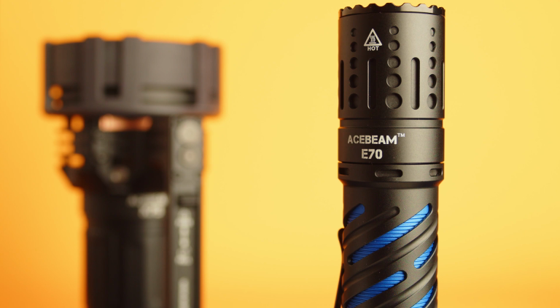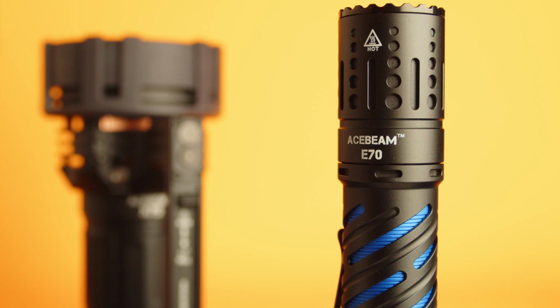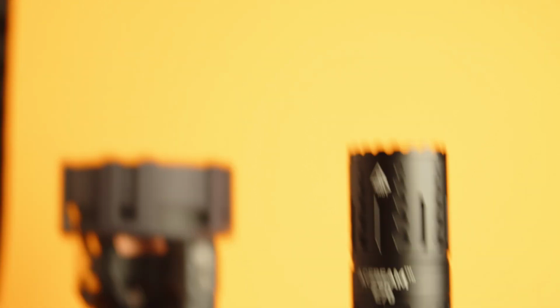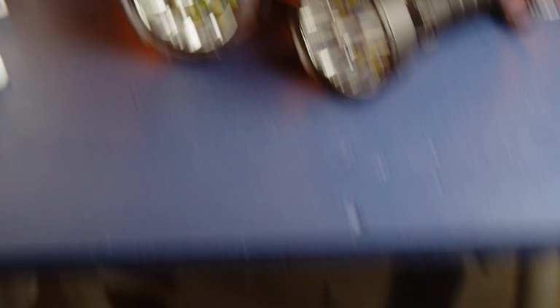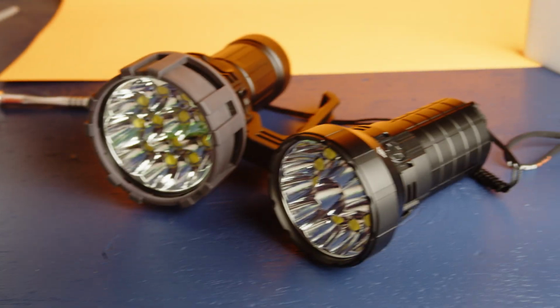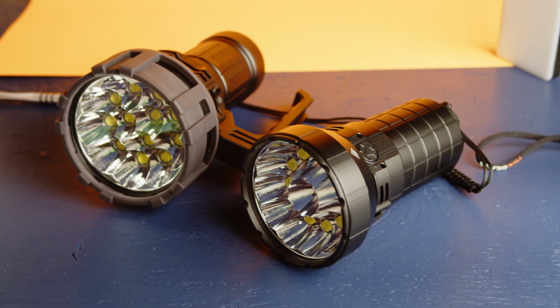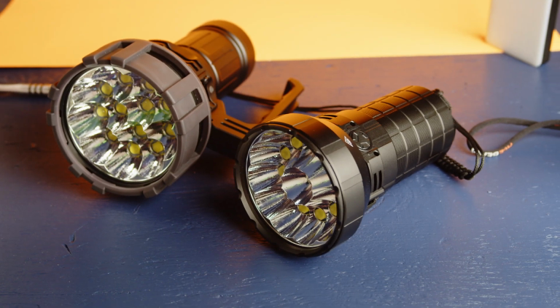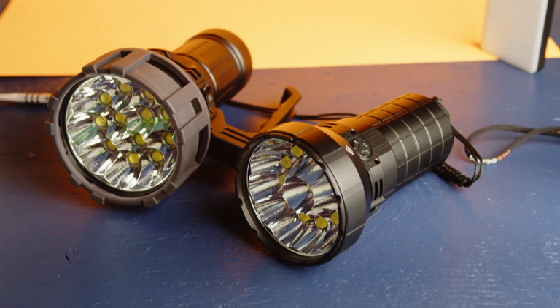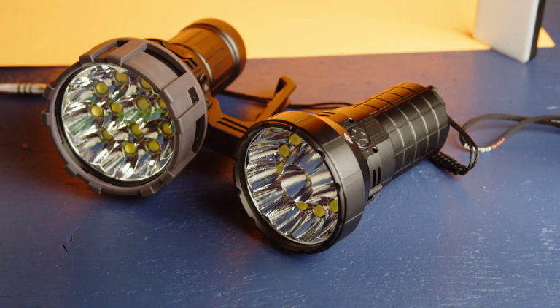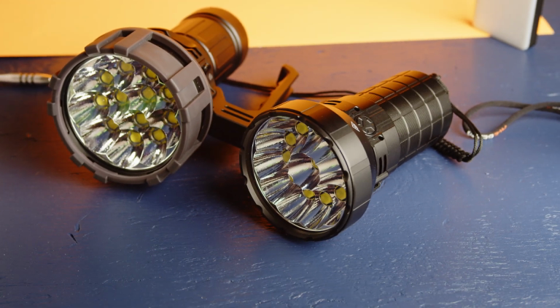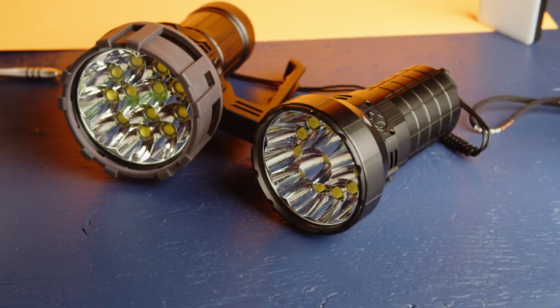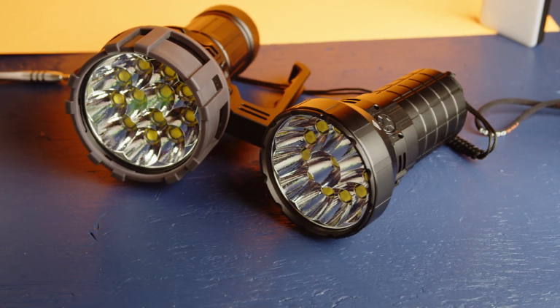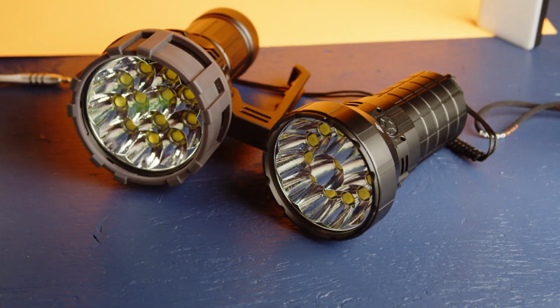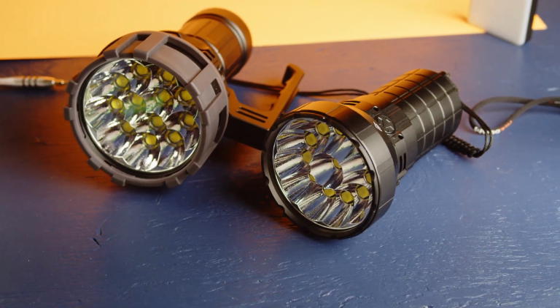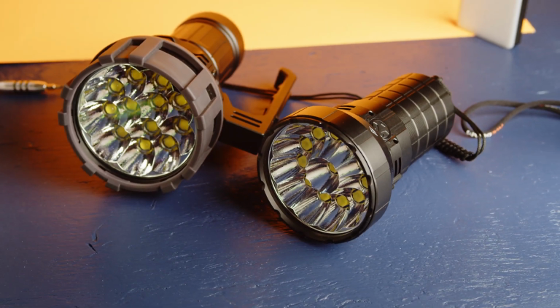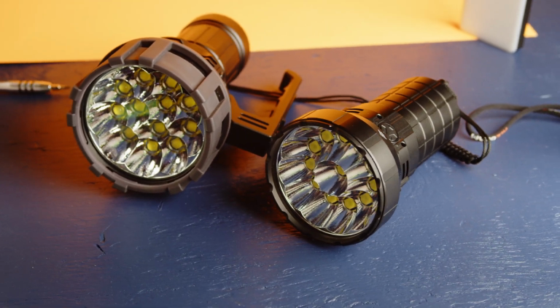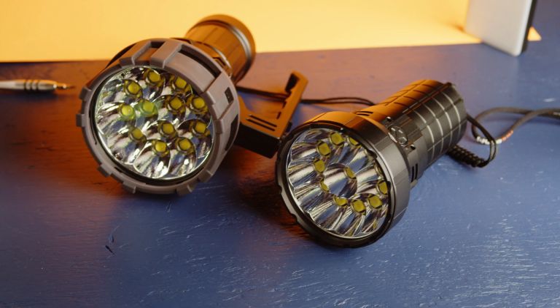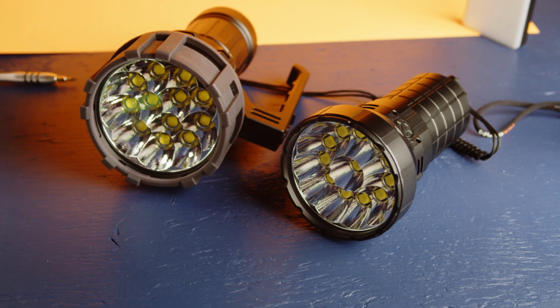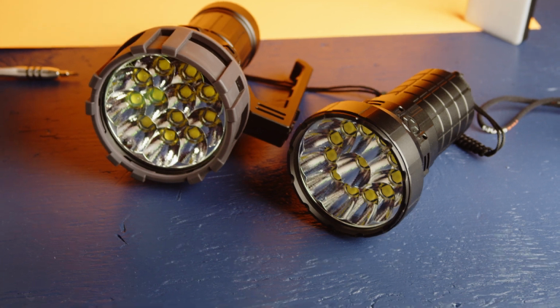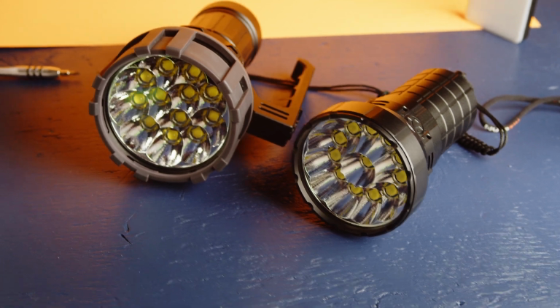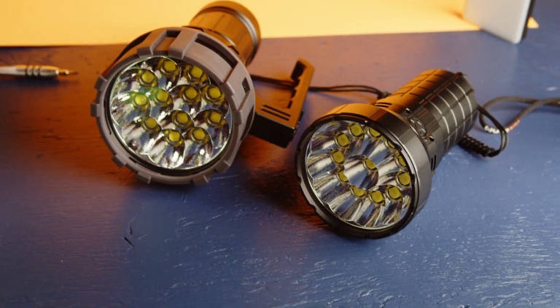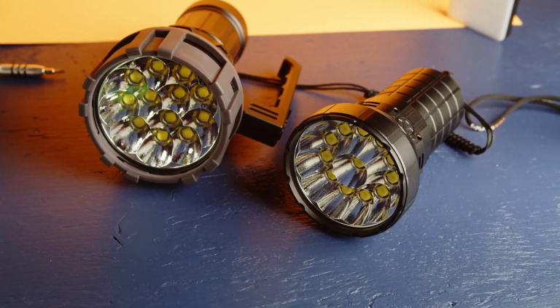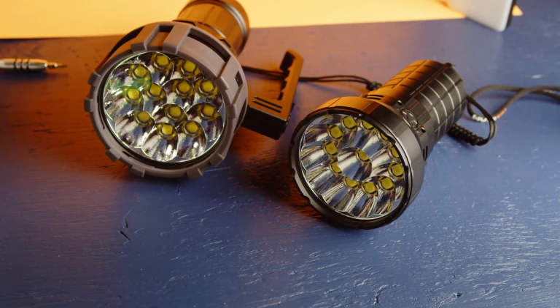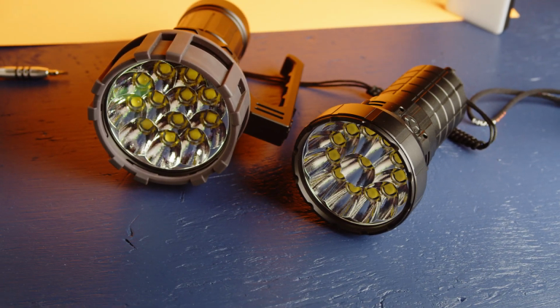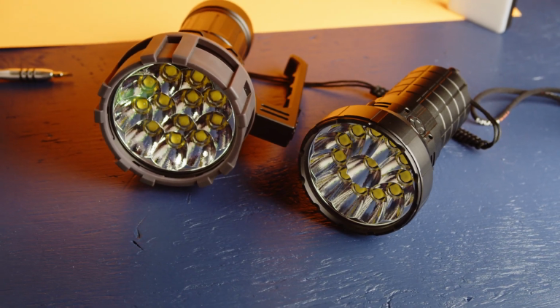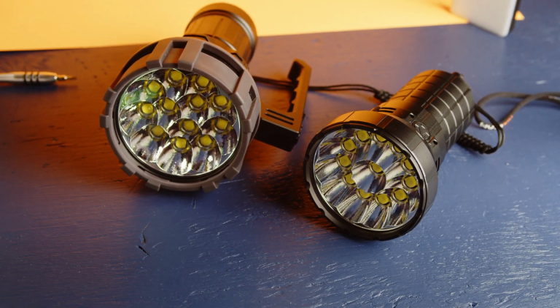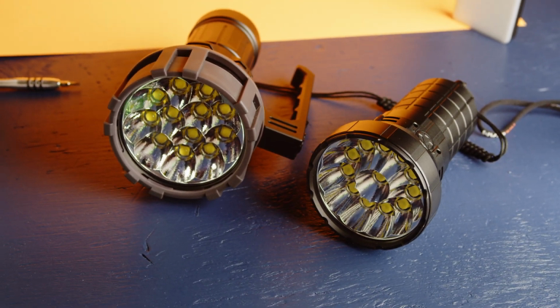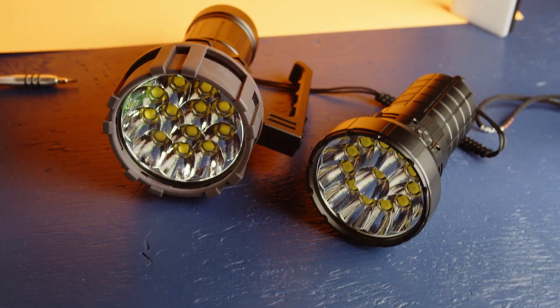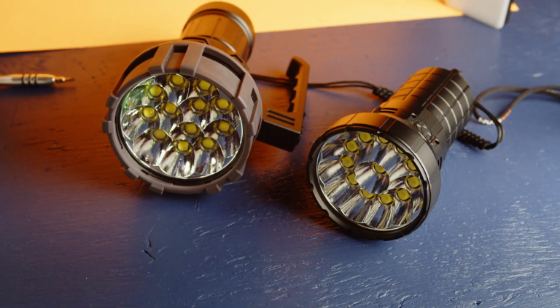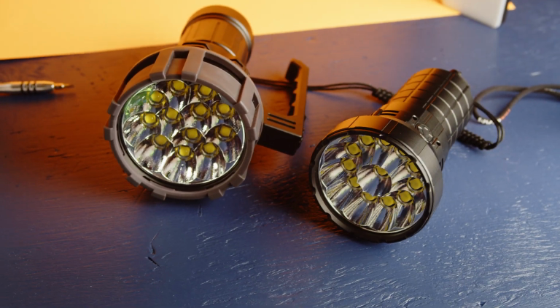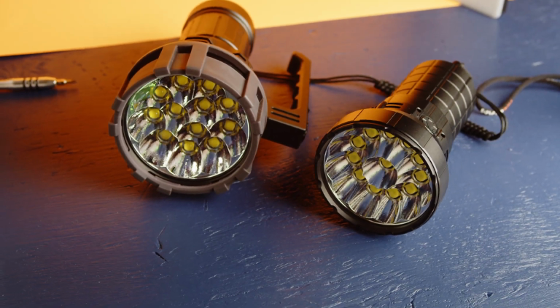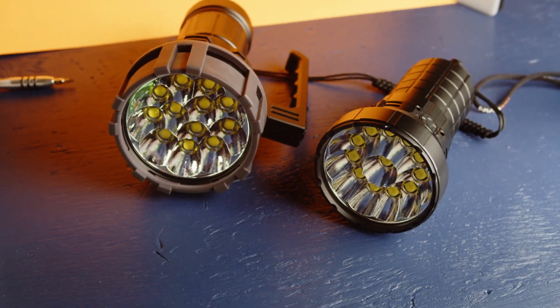You can also check out this video about the Imalent MS-12 Mini, another extremely powerful super flashlight that's much smaller than the X75. And we'll see you next time.